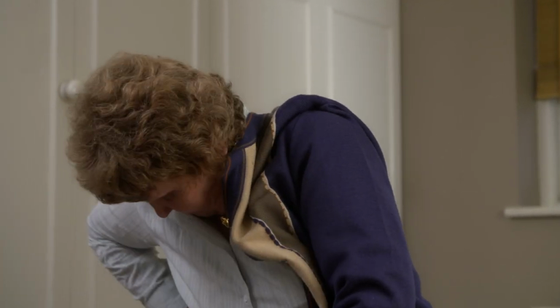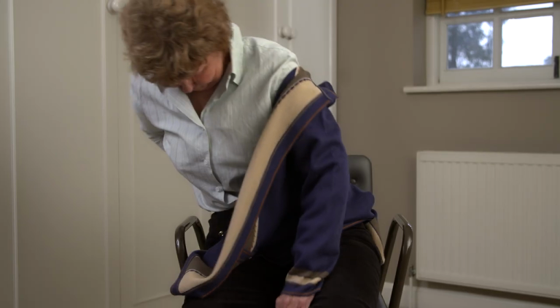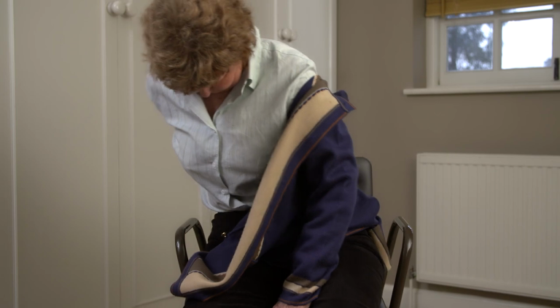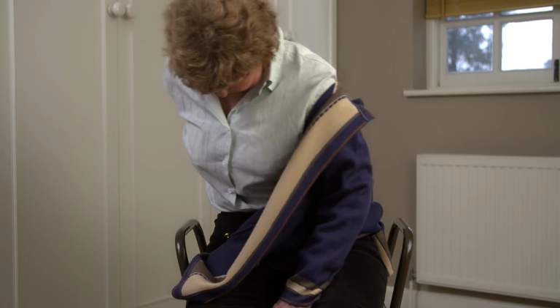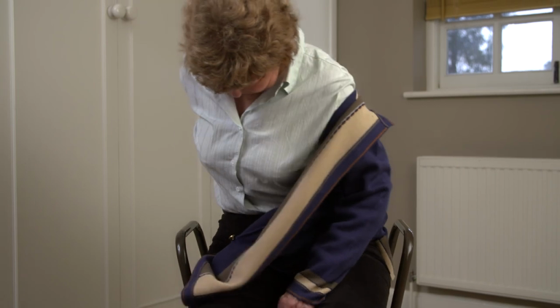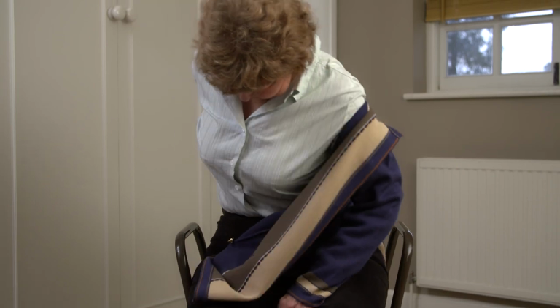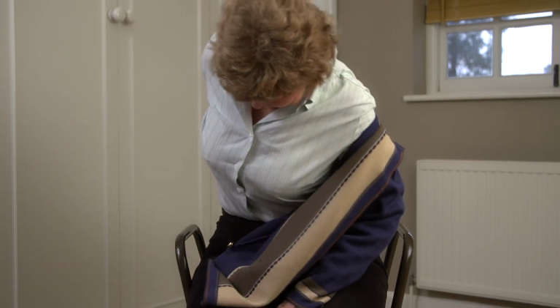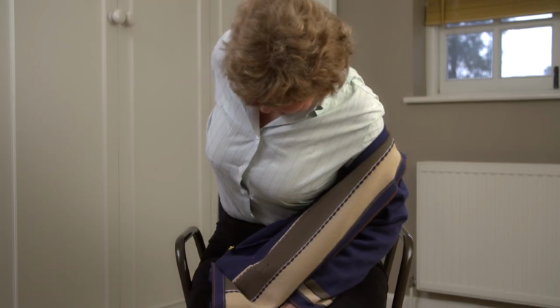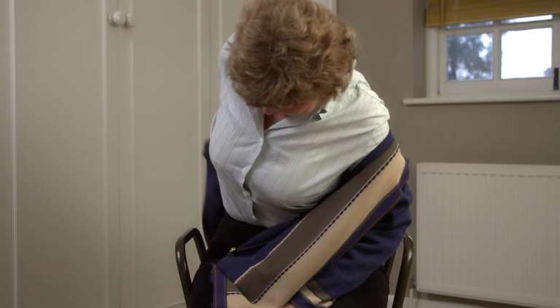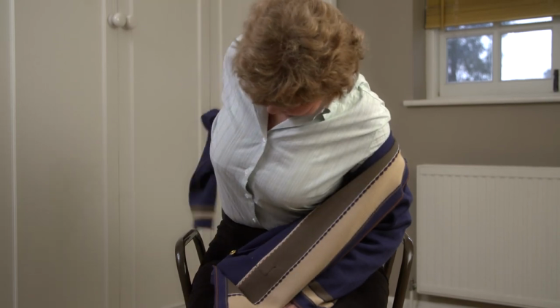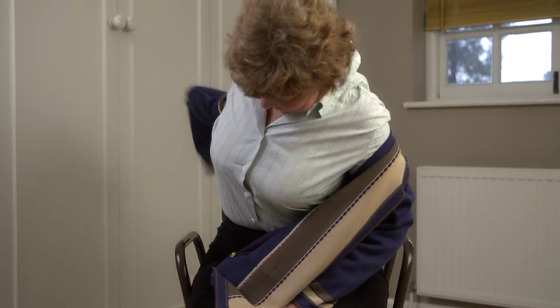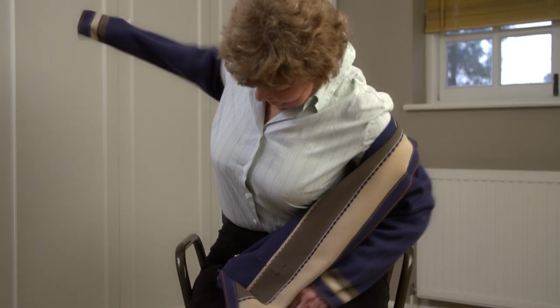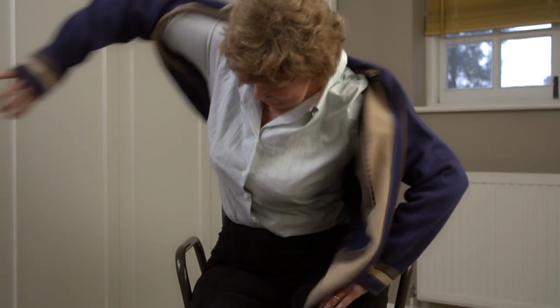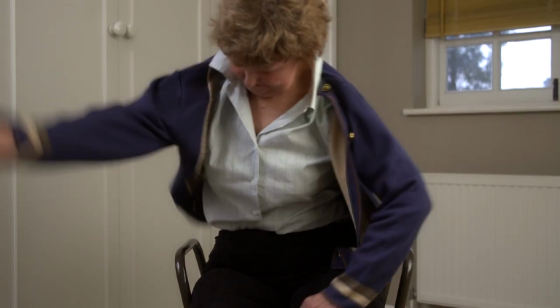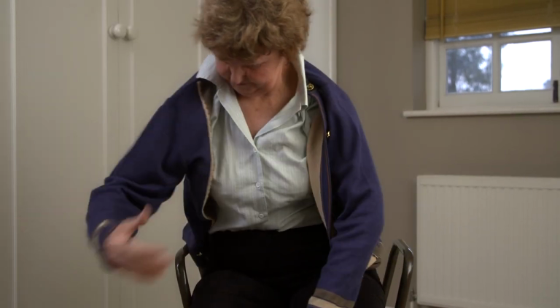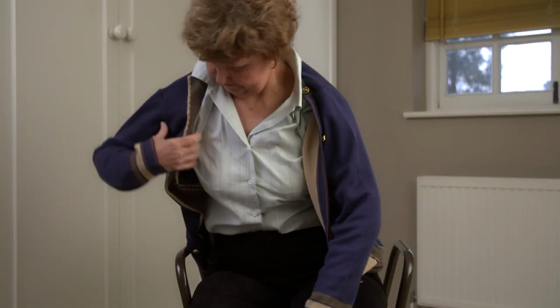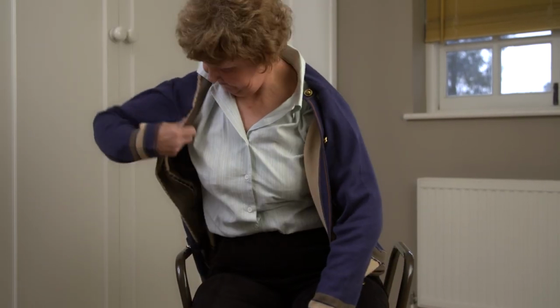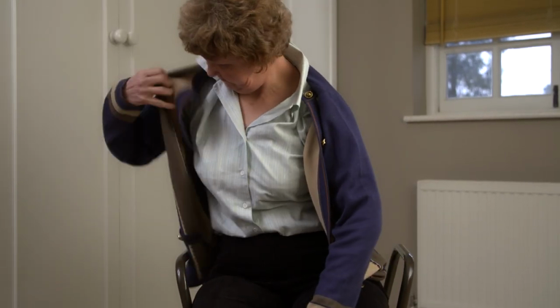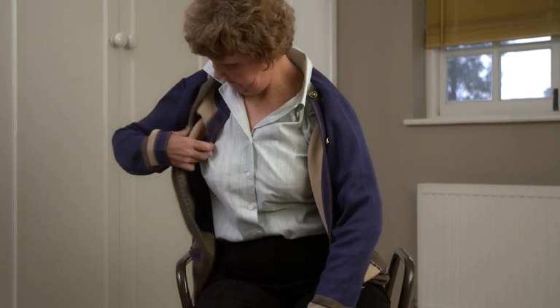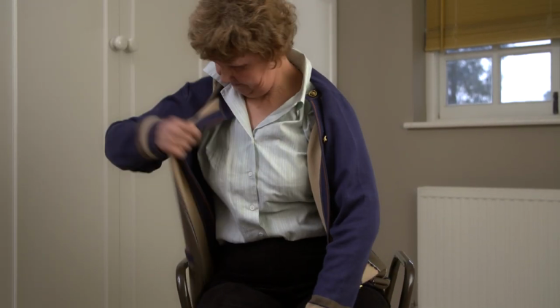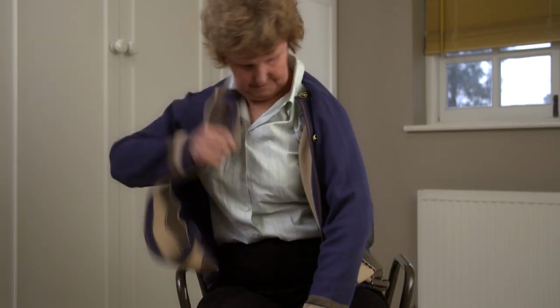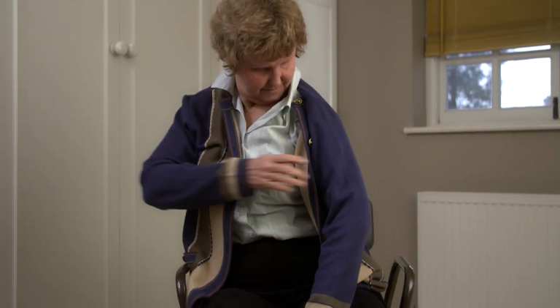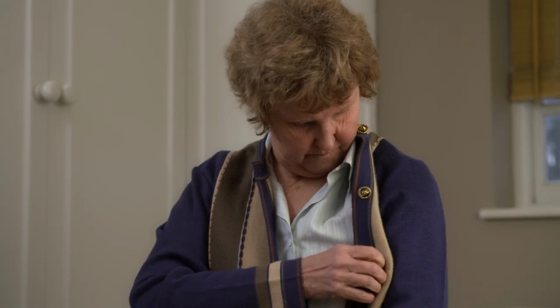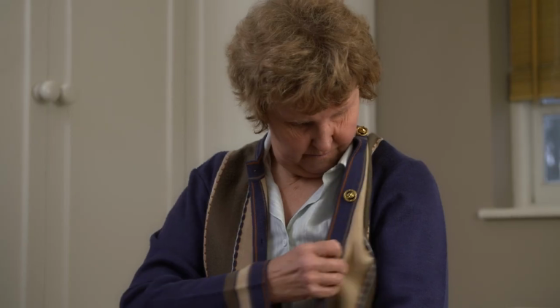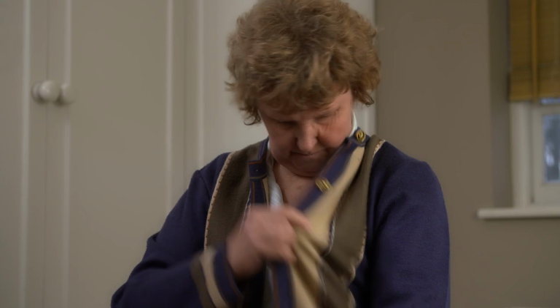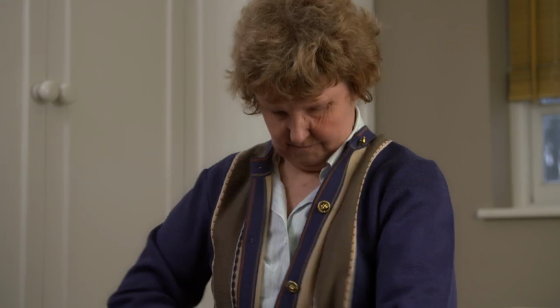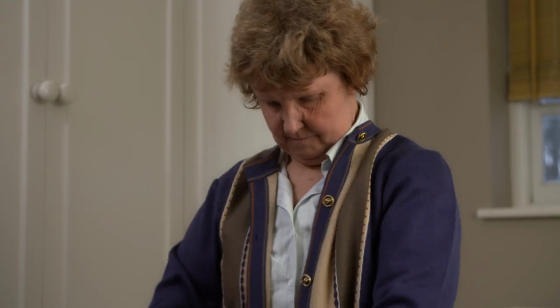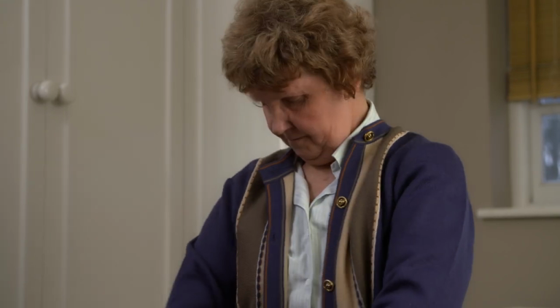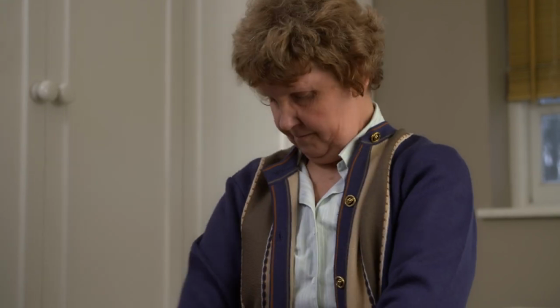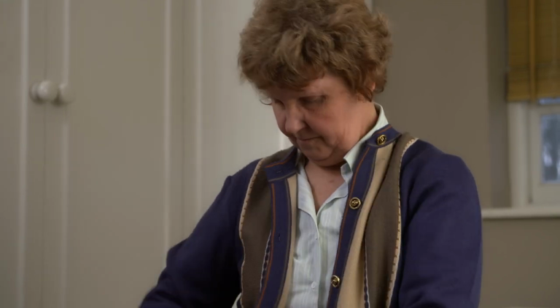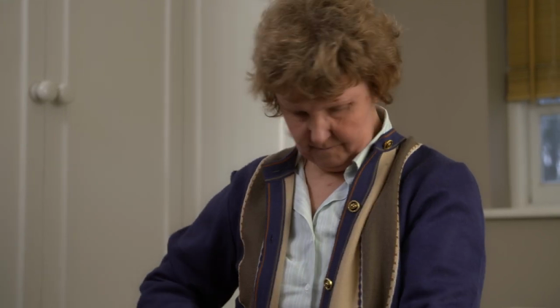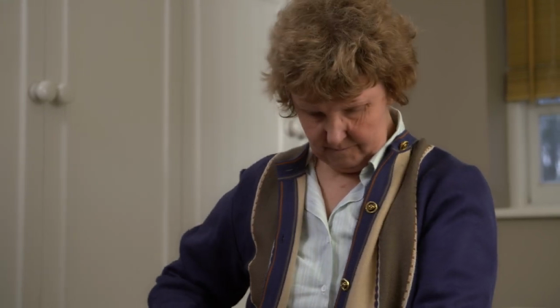Throw the clothing around your body so you can reach it with your unaffected arm, and place your arm into the other sleeve.